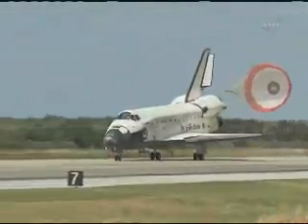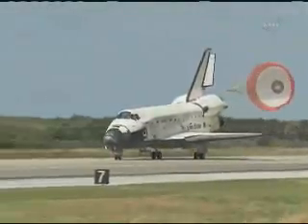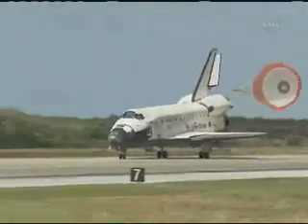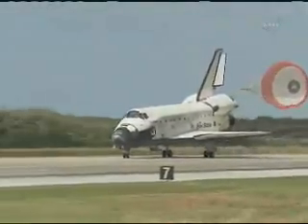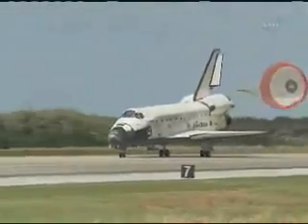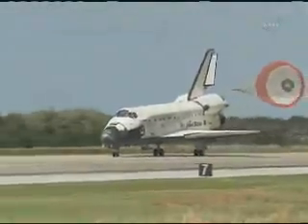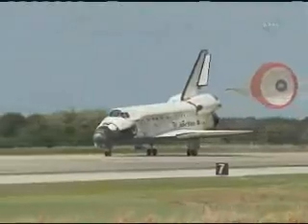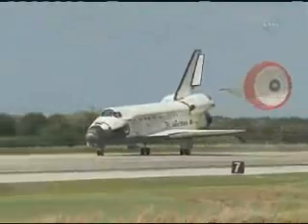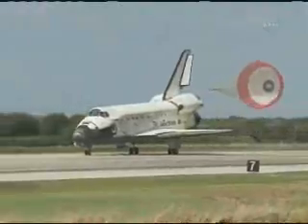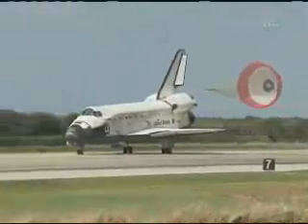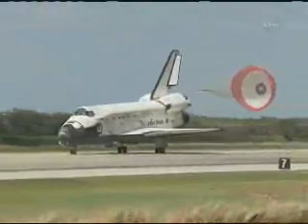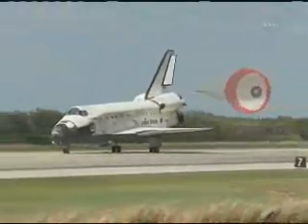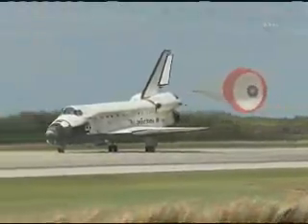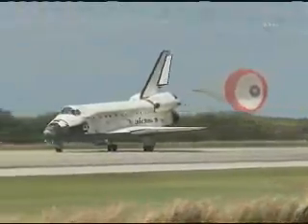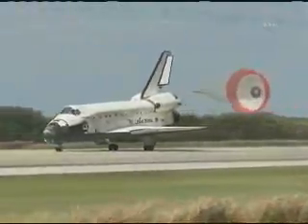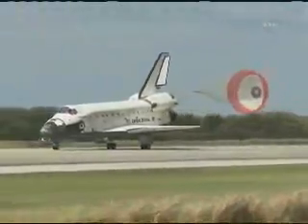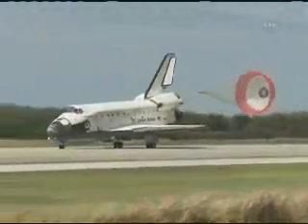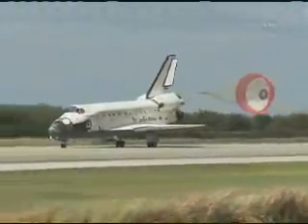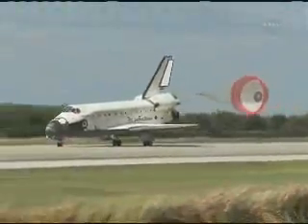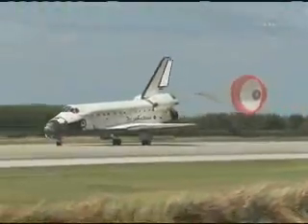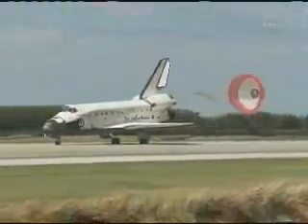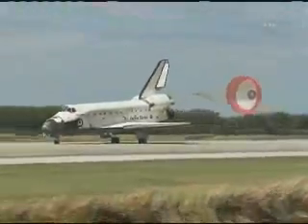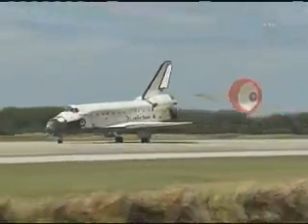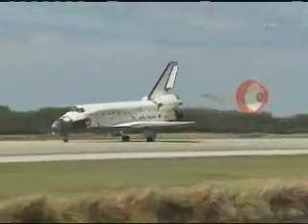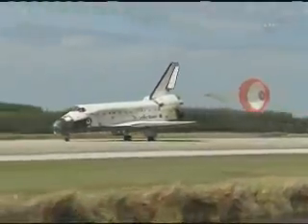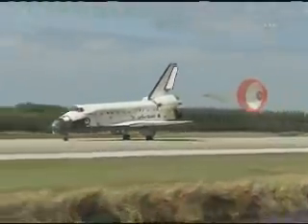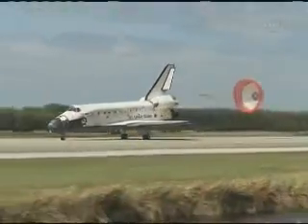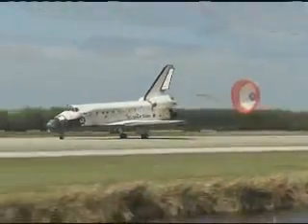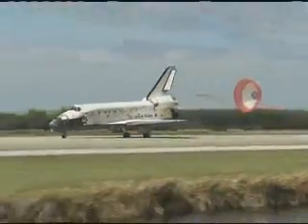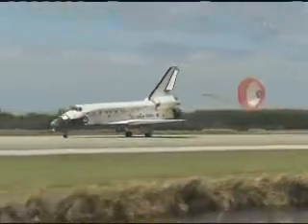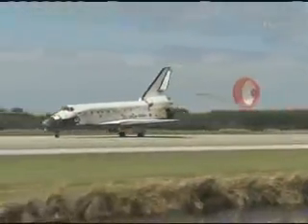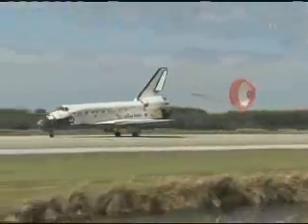And to the ship that has led the way time and time again, we say farewell, Discovery.